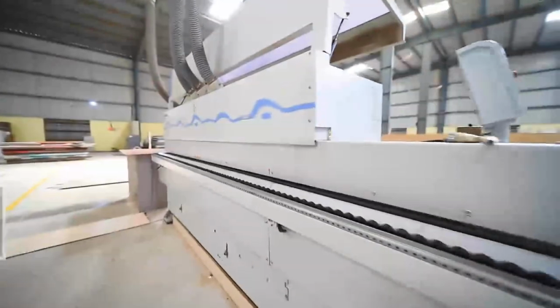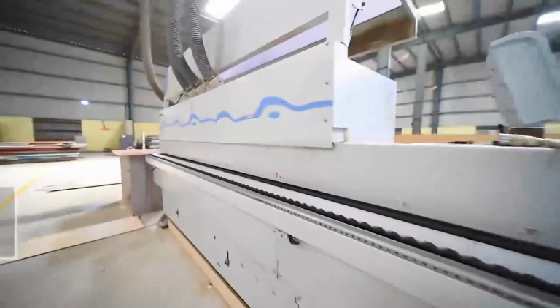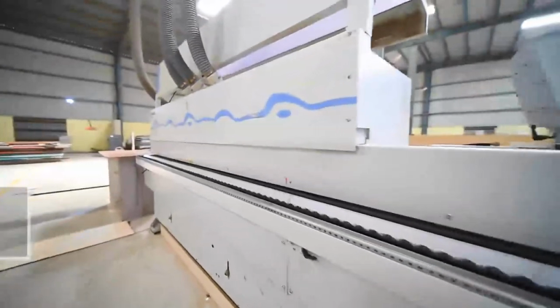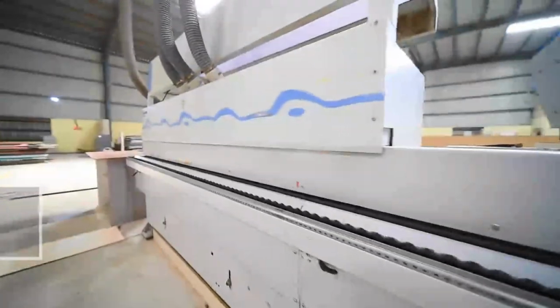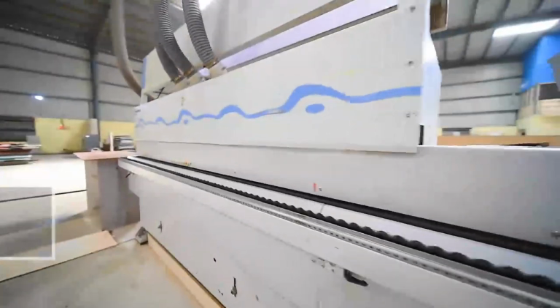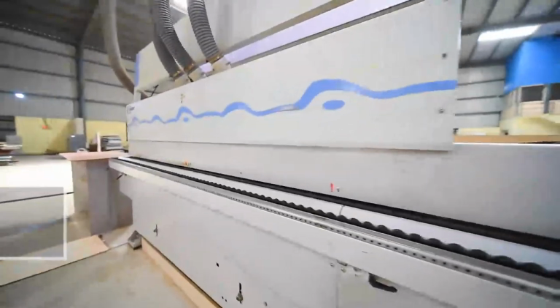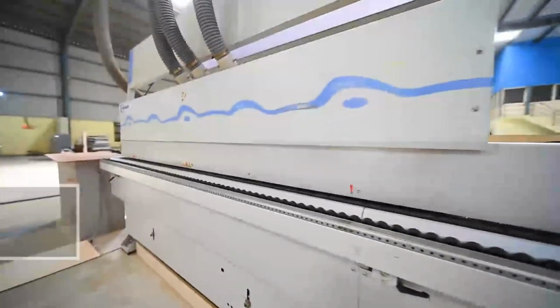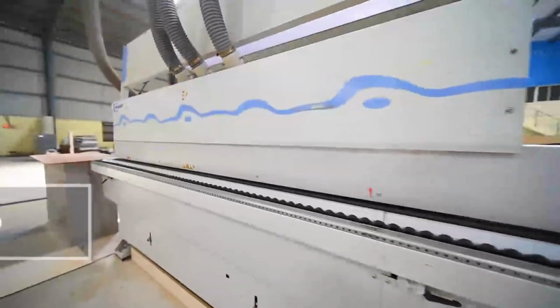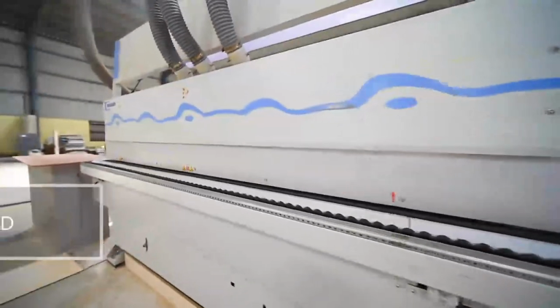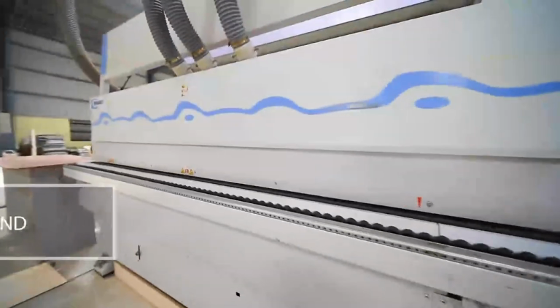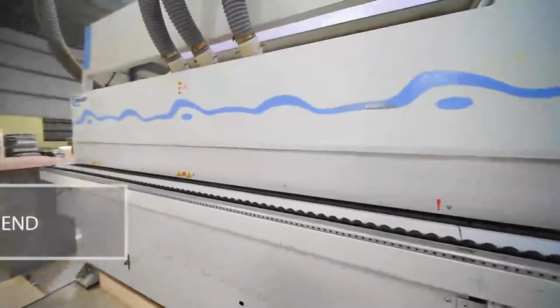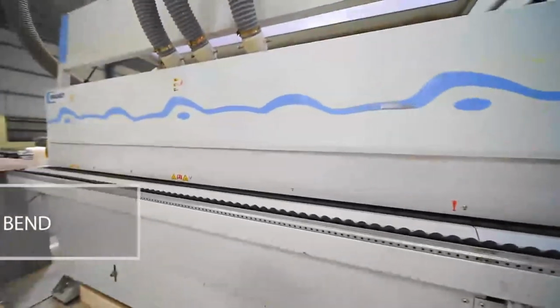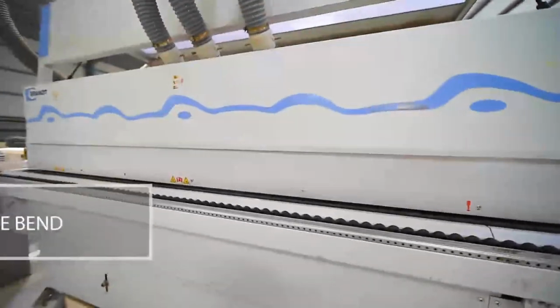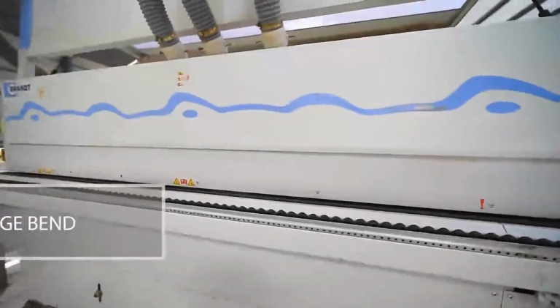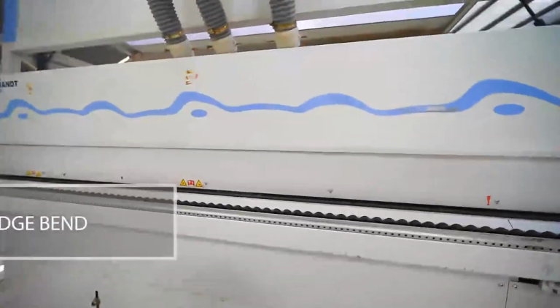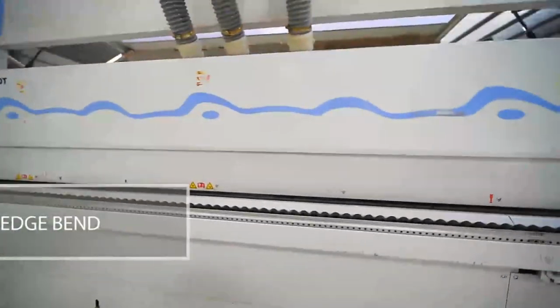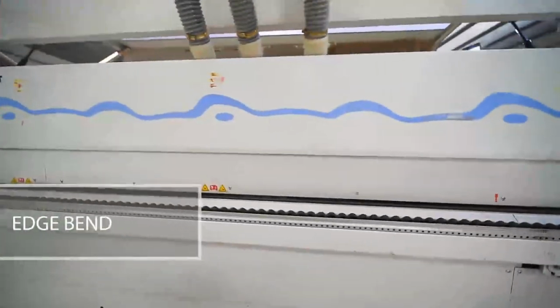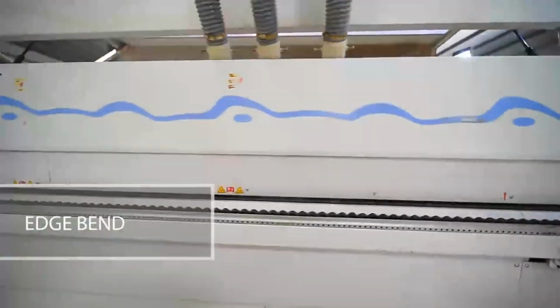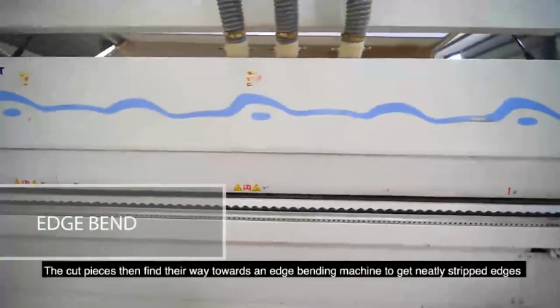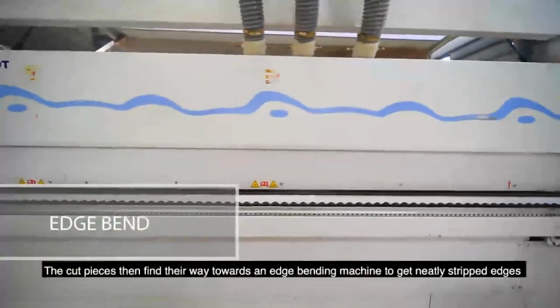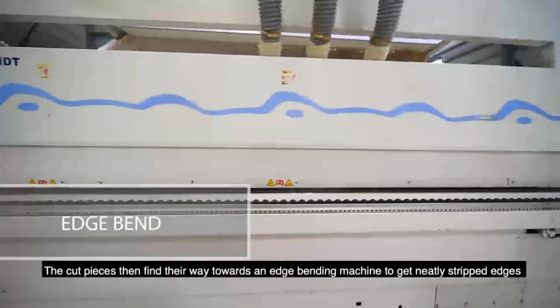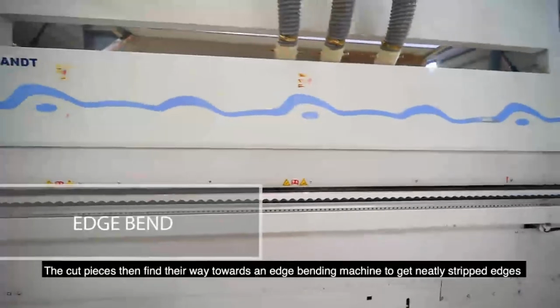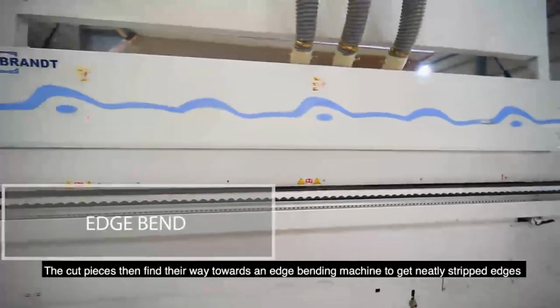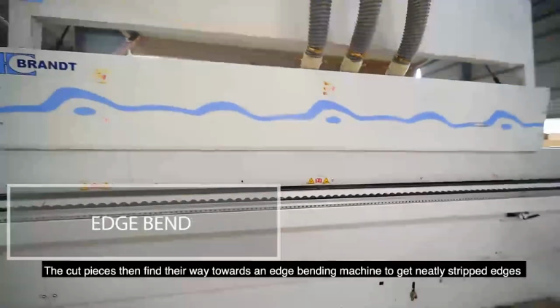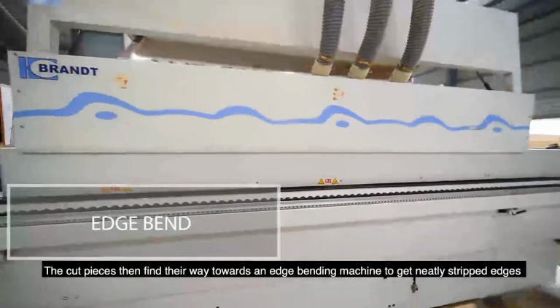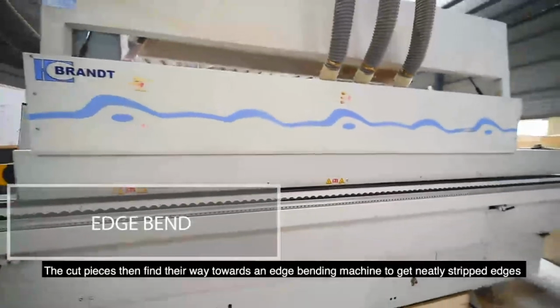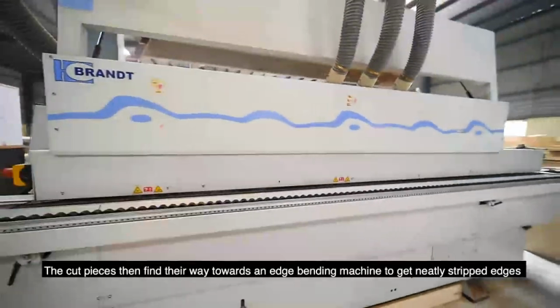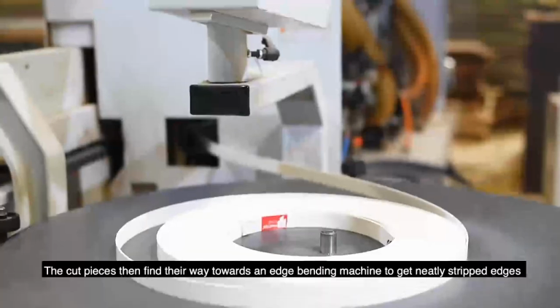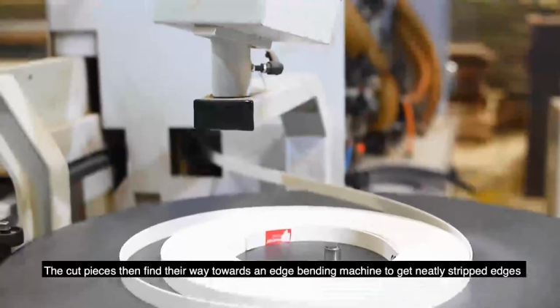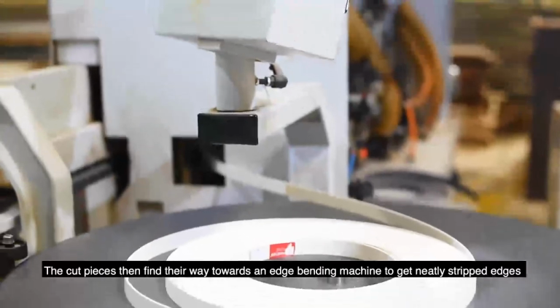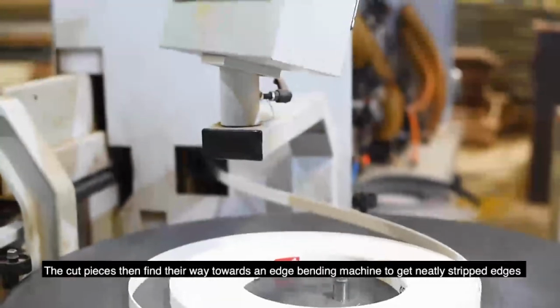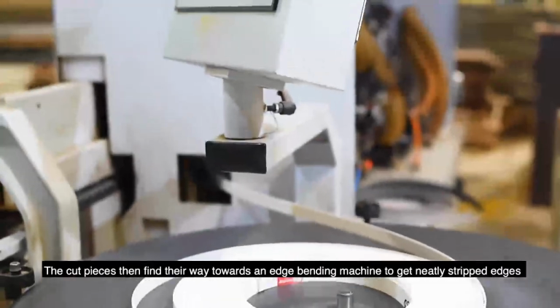These cut pieces then find their way towards an edge banding machine to get neatly stripped edges.